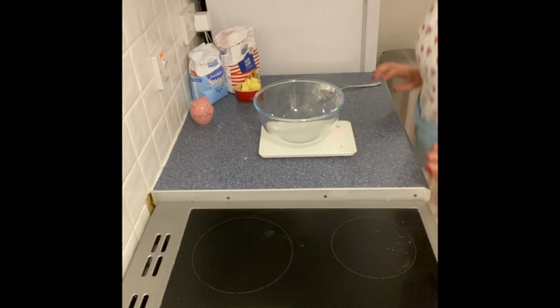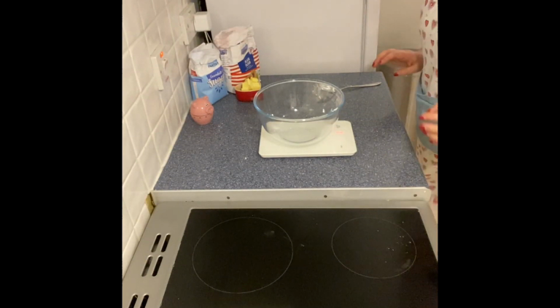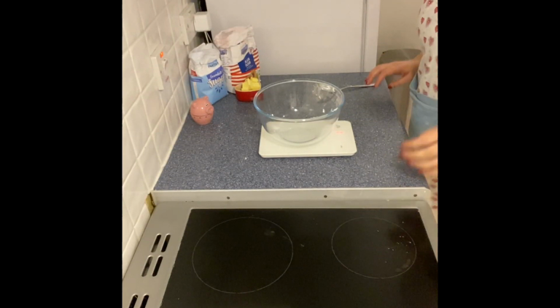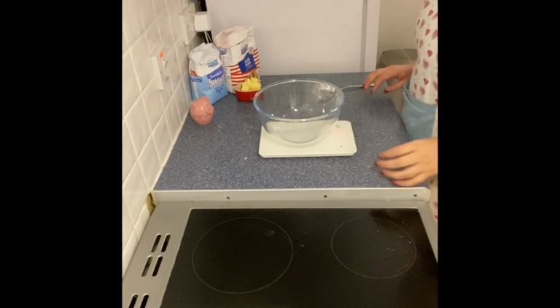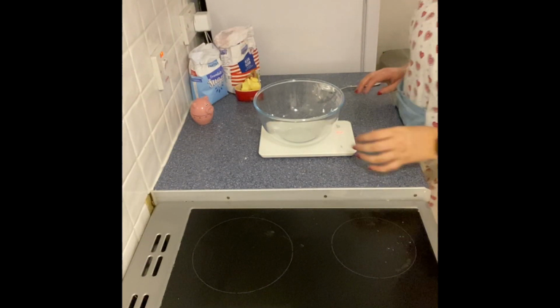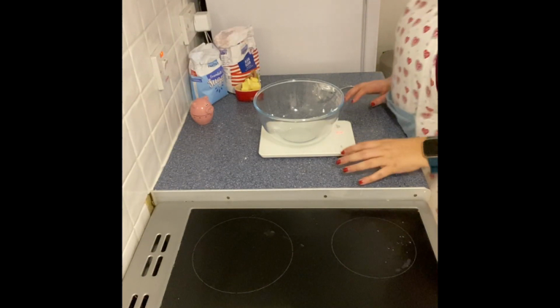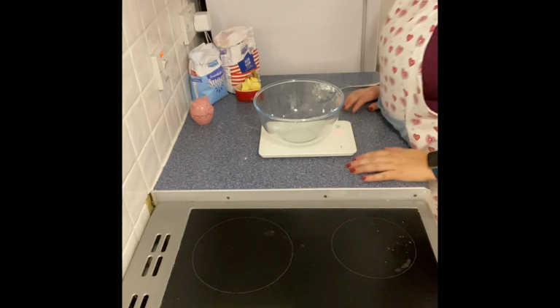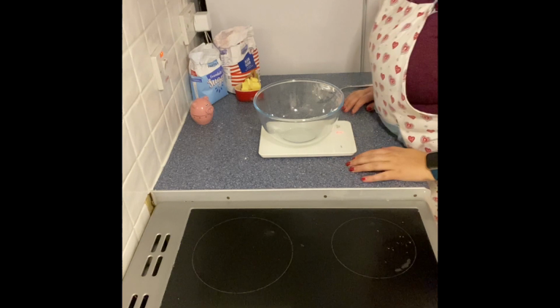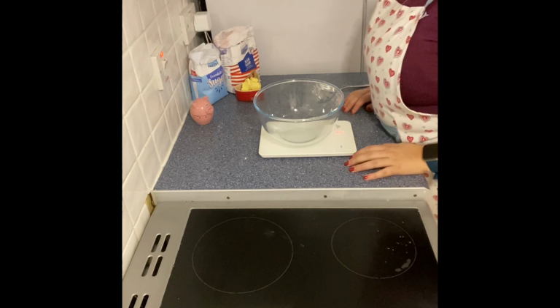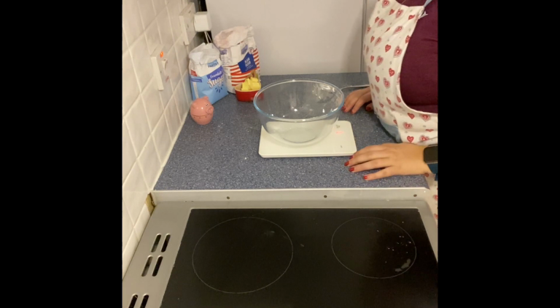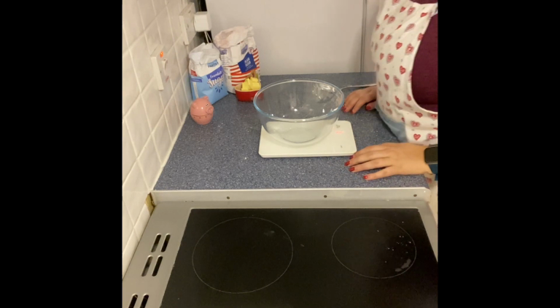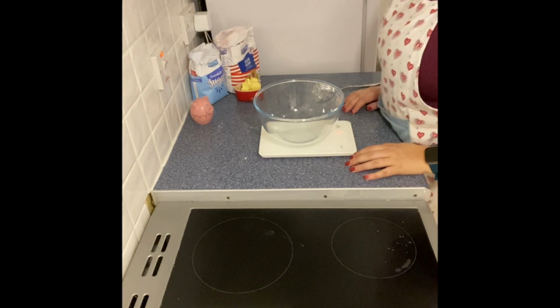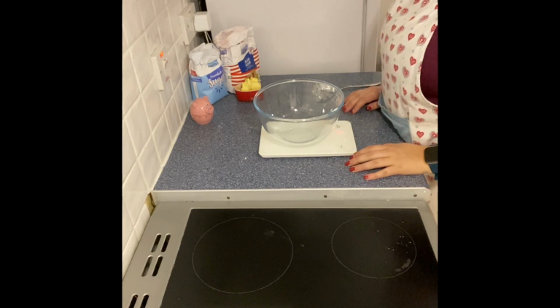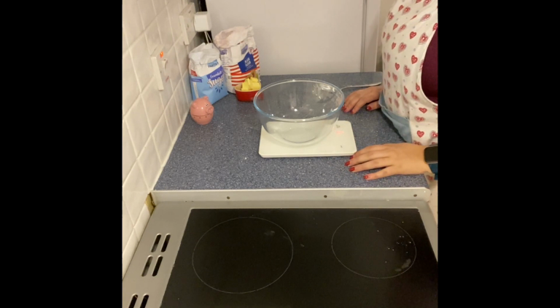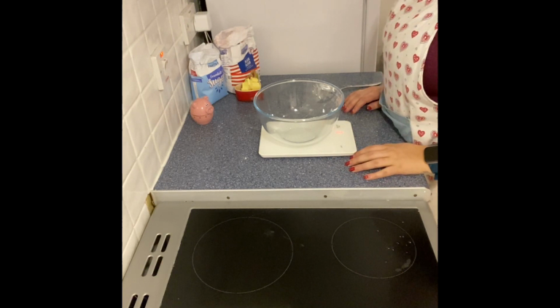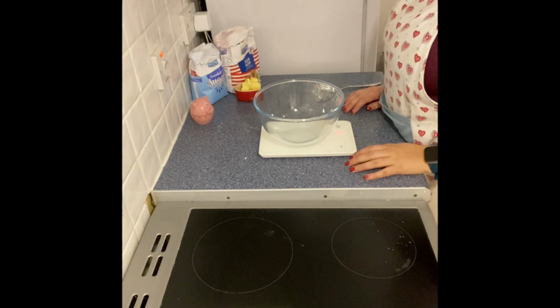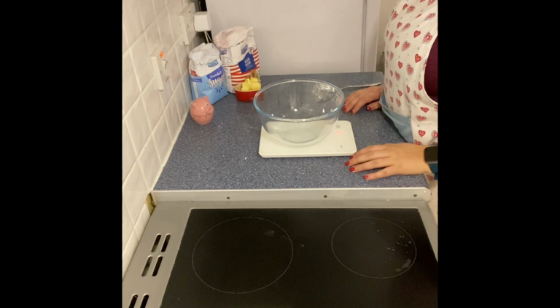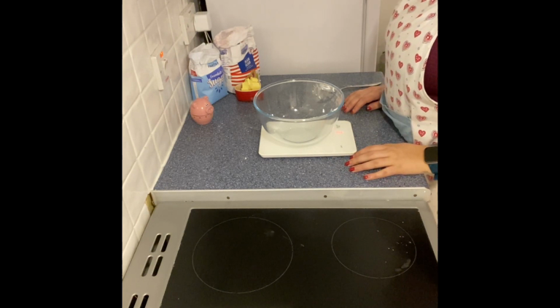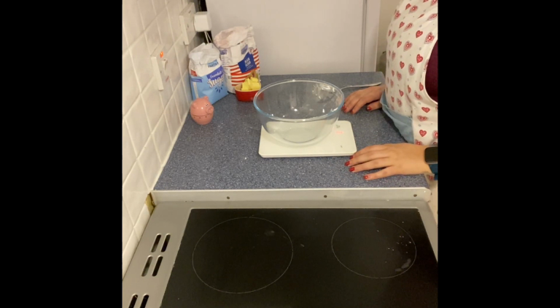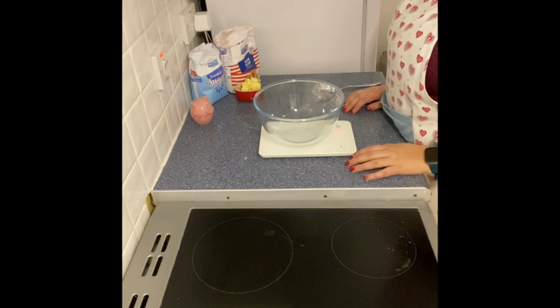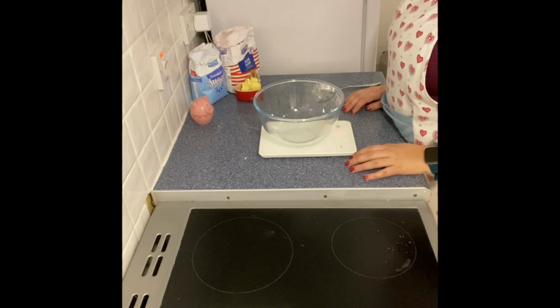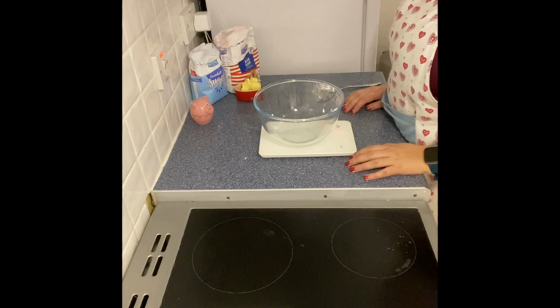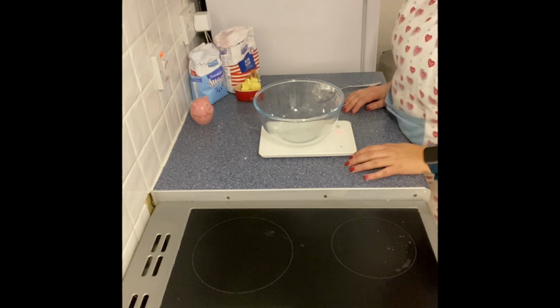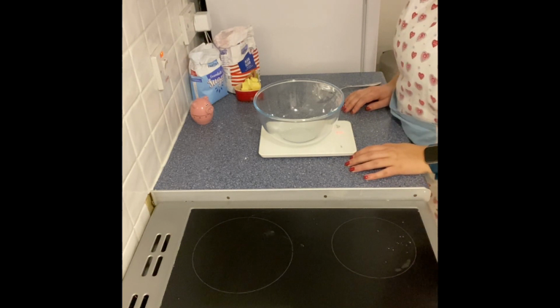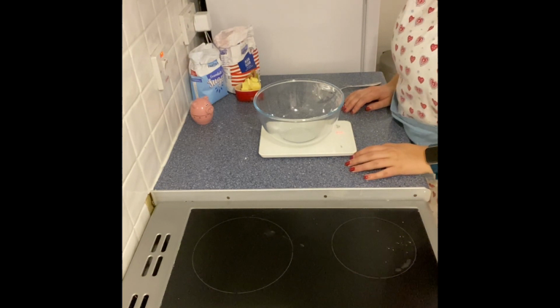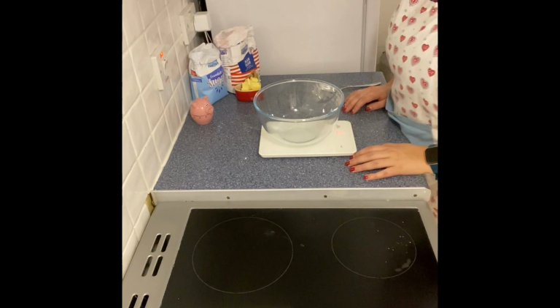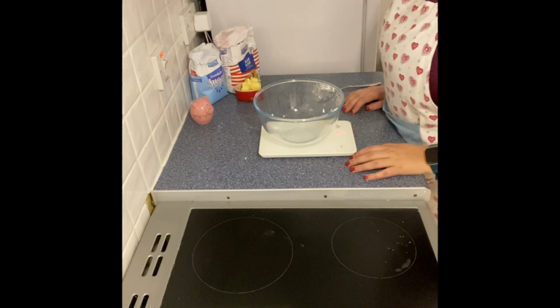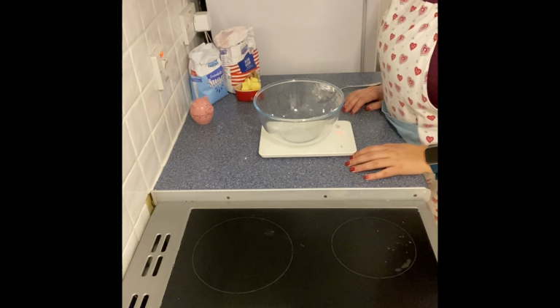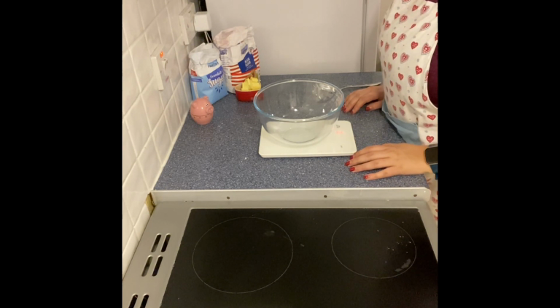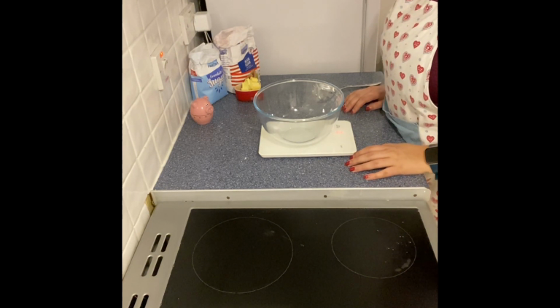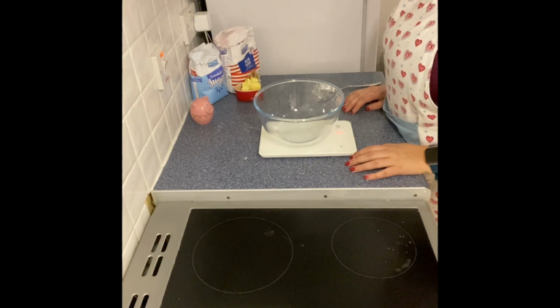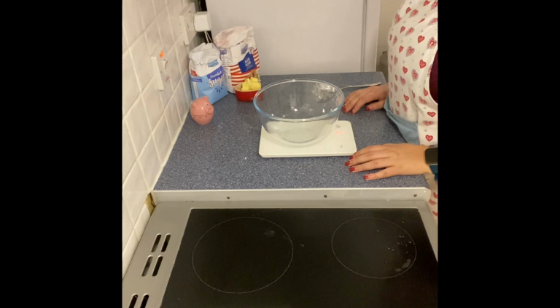The first thing we need to do for making our bakewell tart is make some sweet short crust pastry.